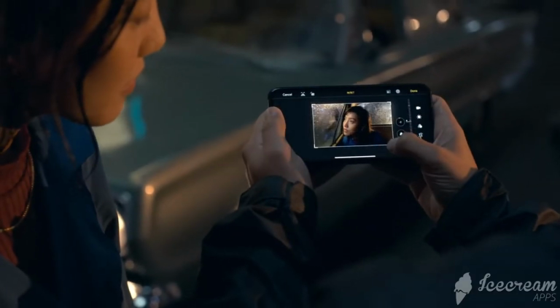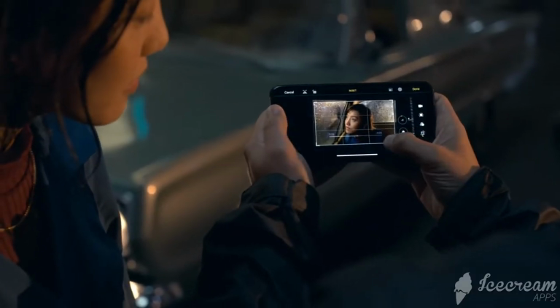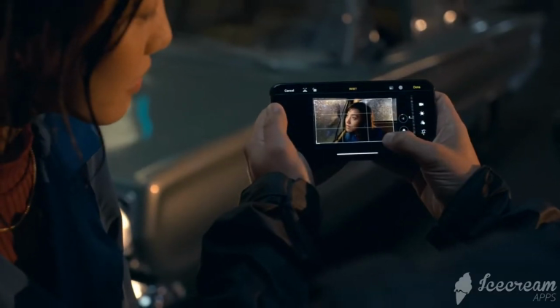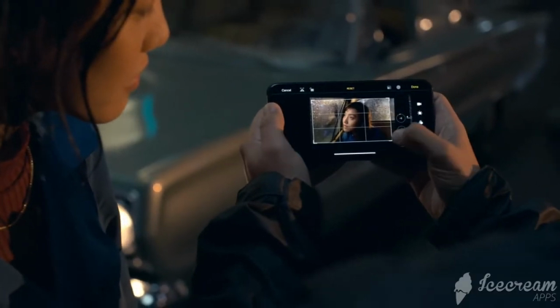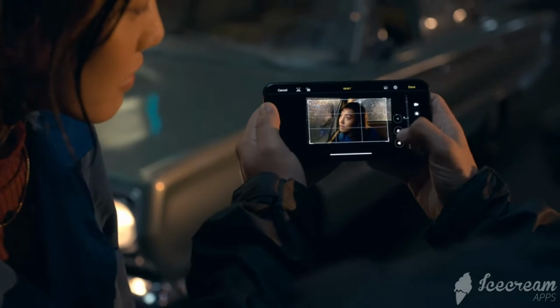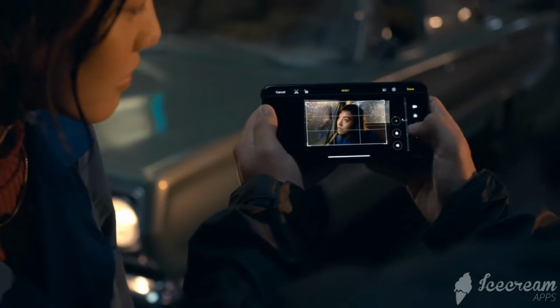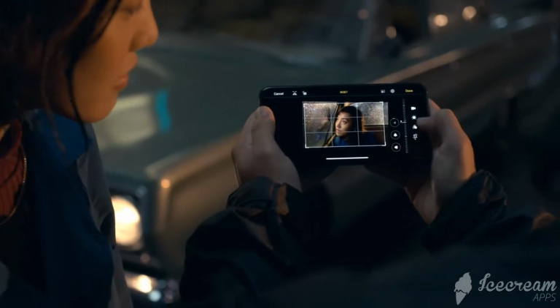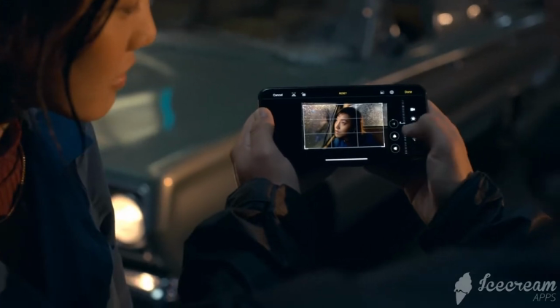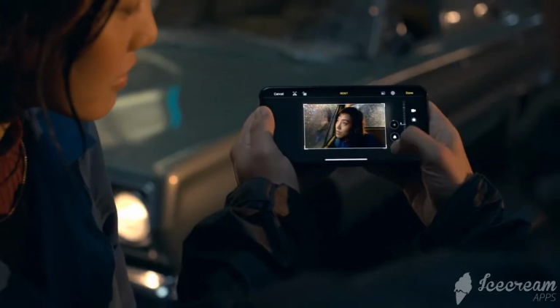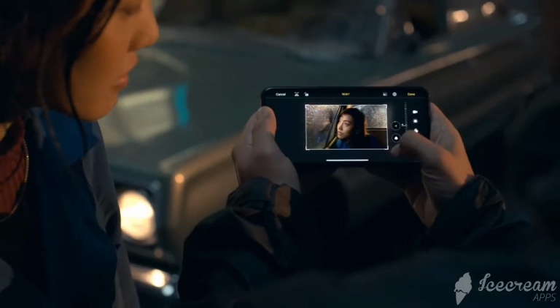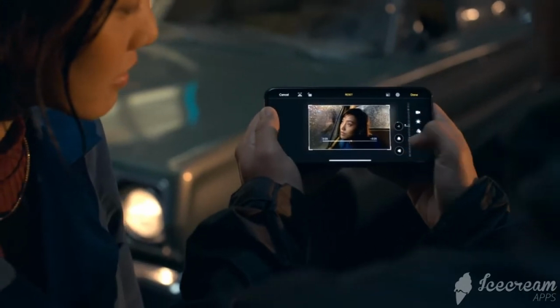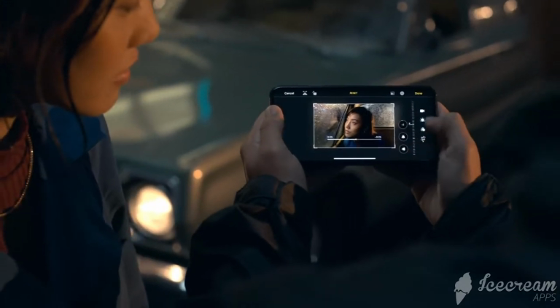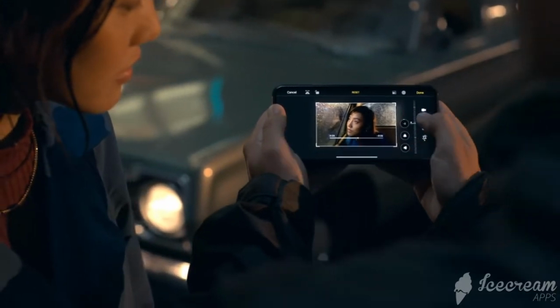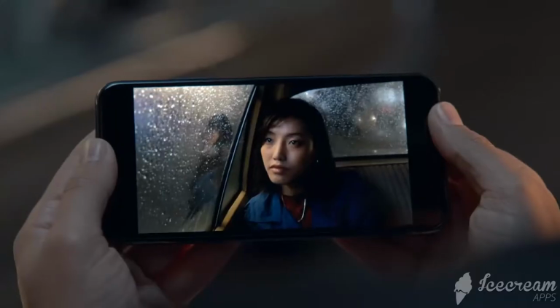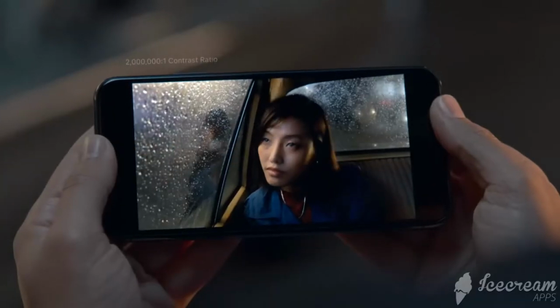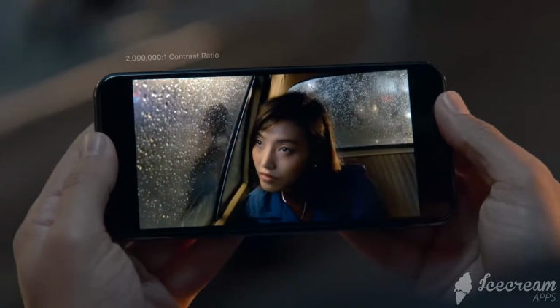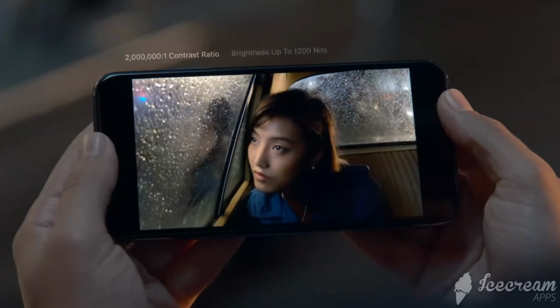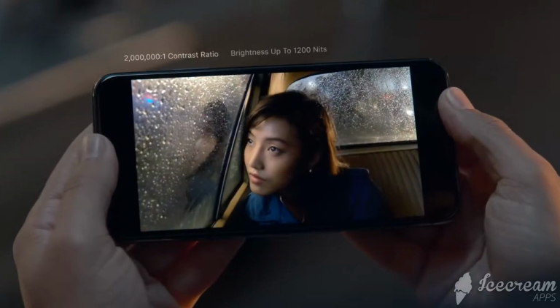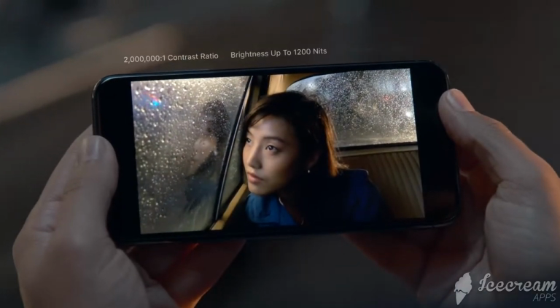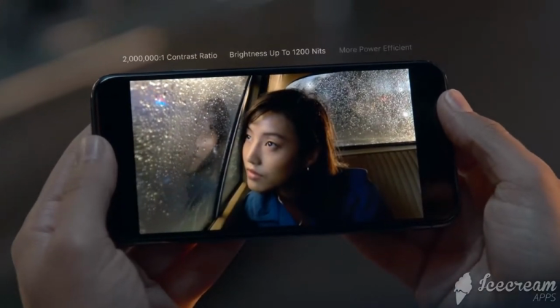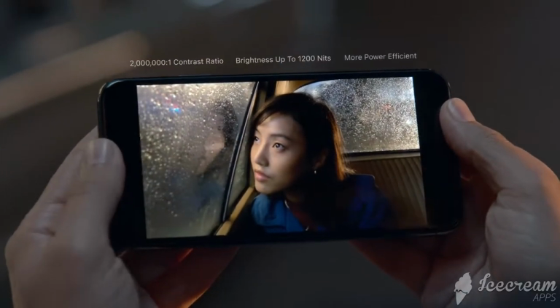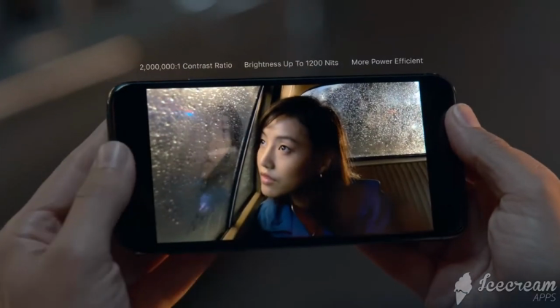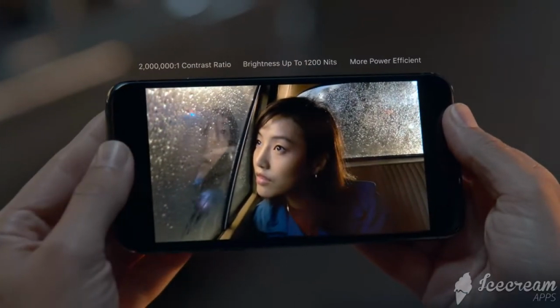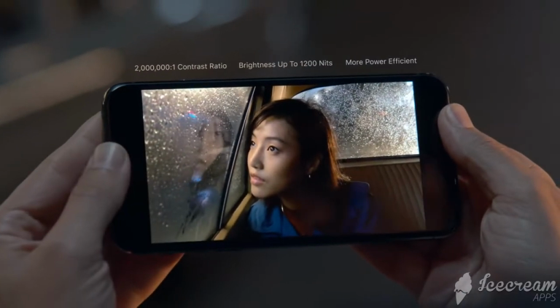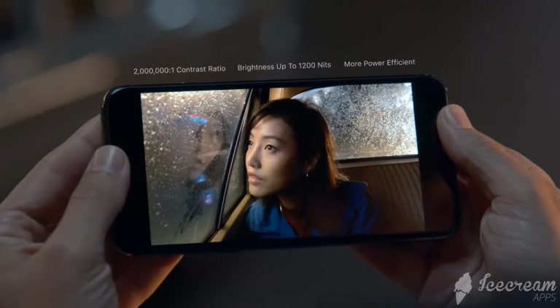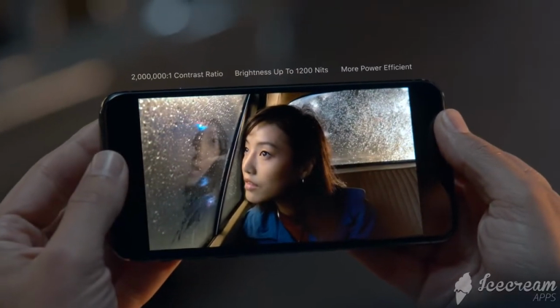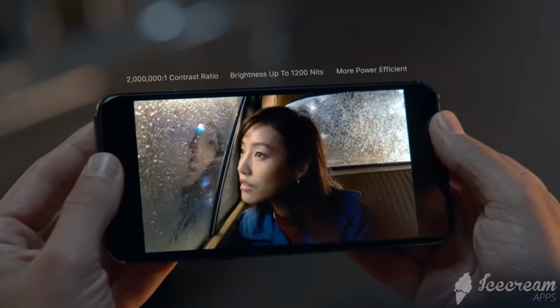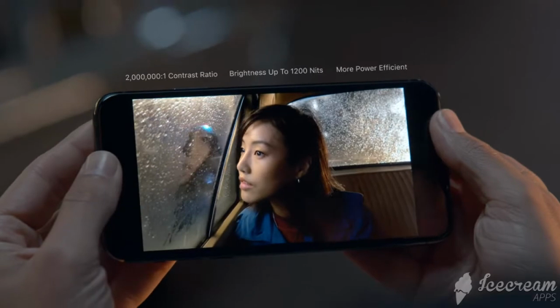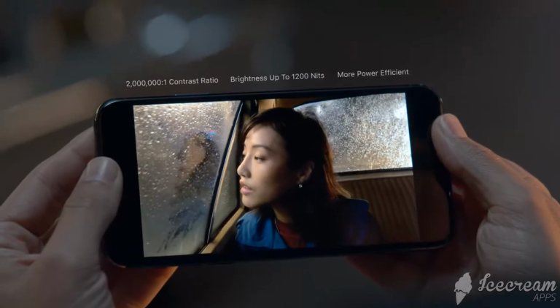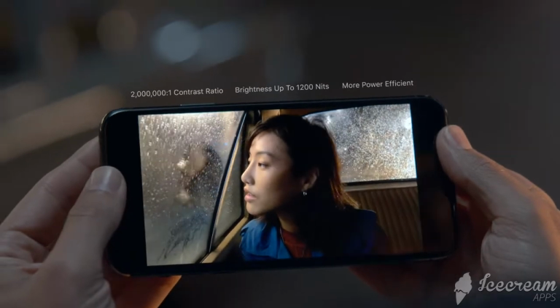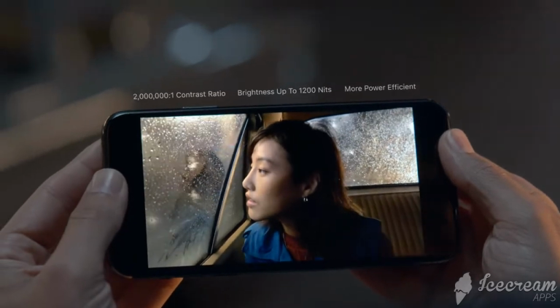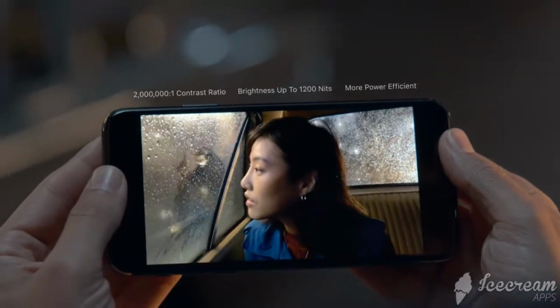Perfect and then play back your footage on the new Super Retina XDR display that has the highest pixel density of any Apple device.